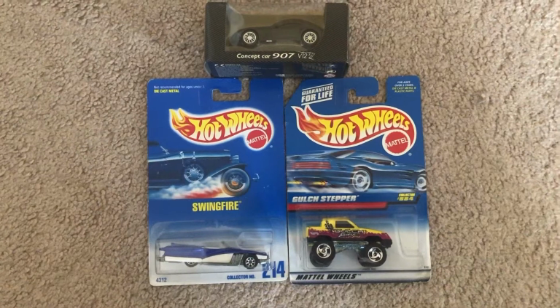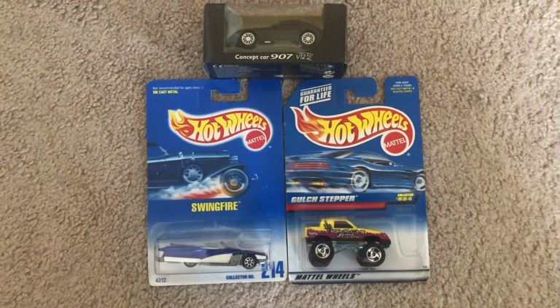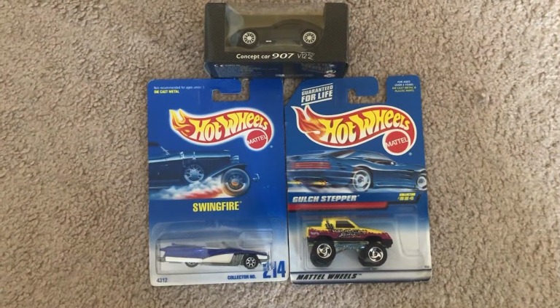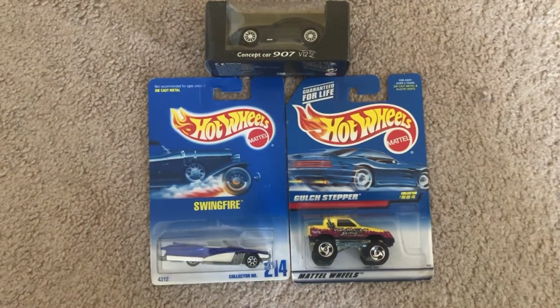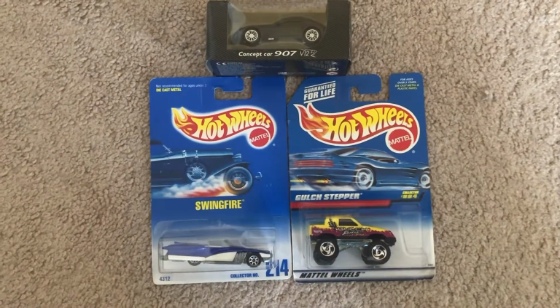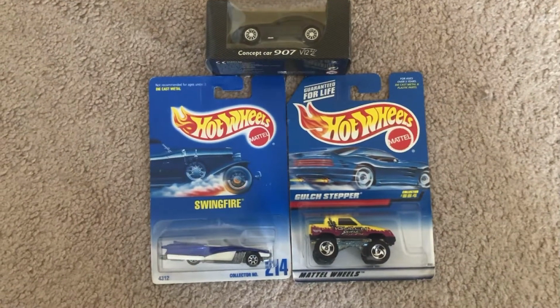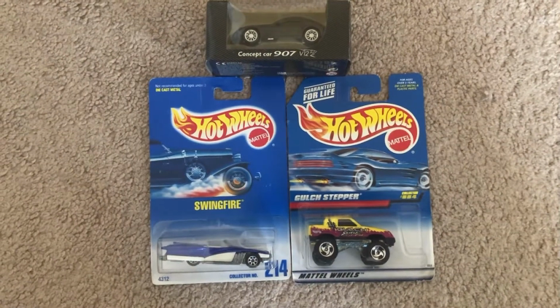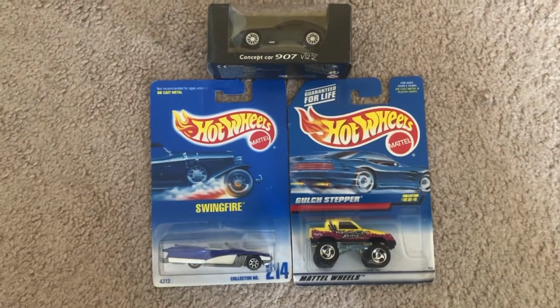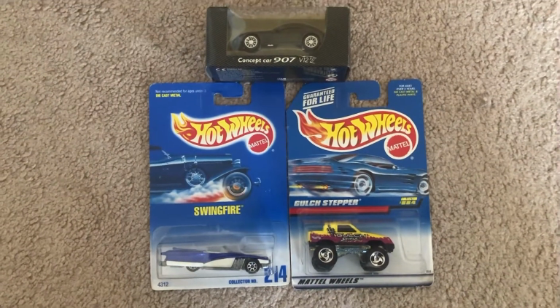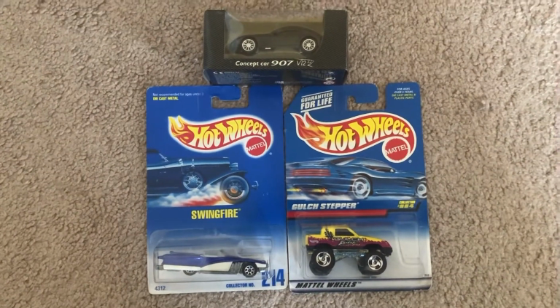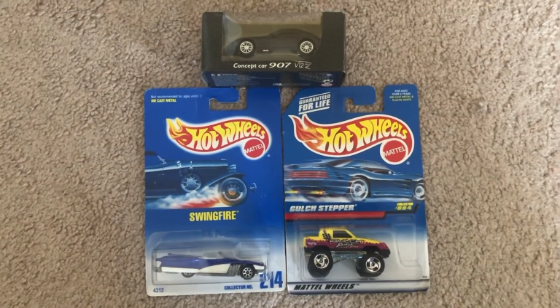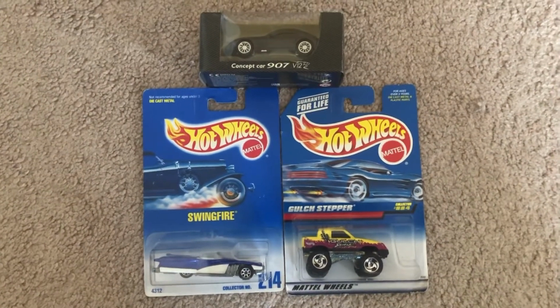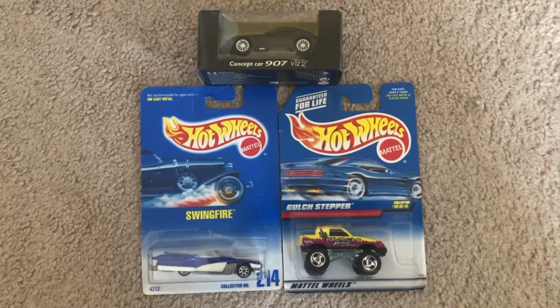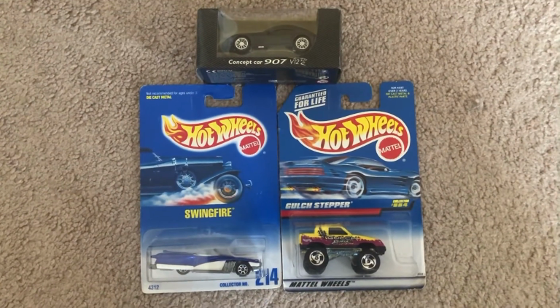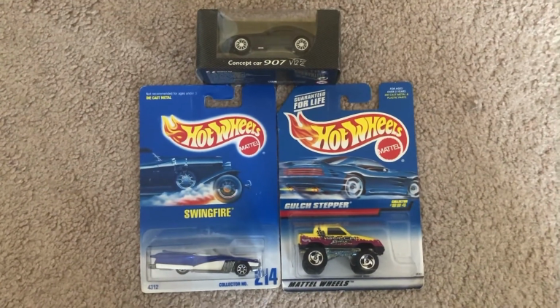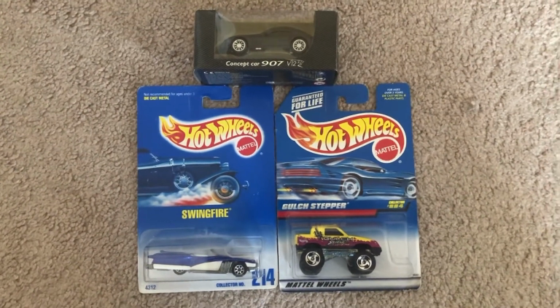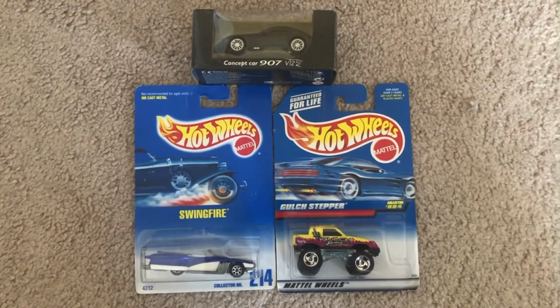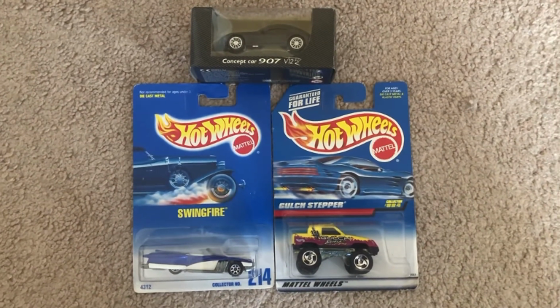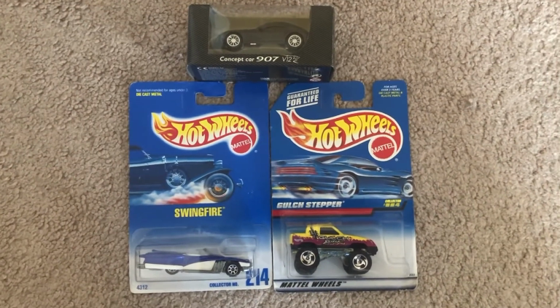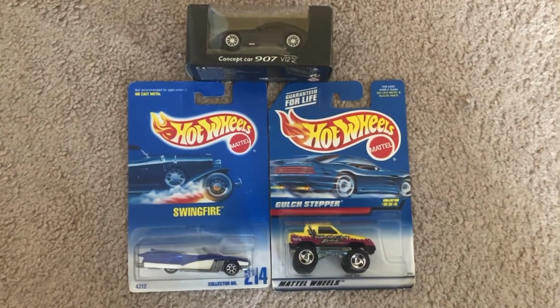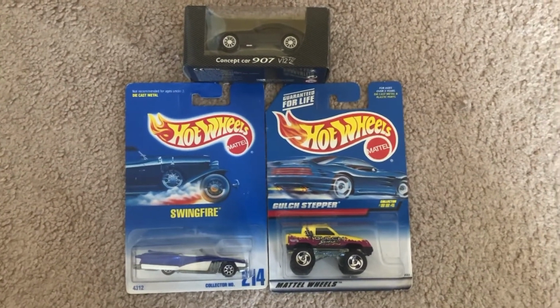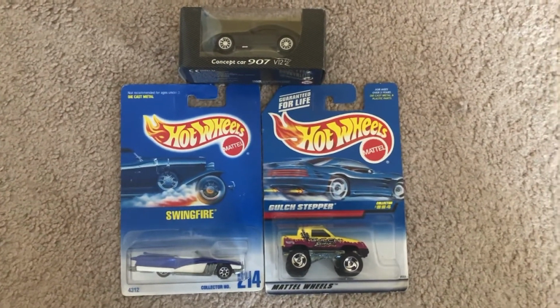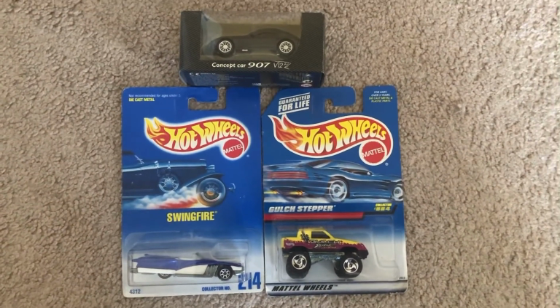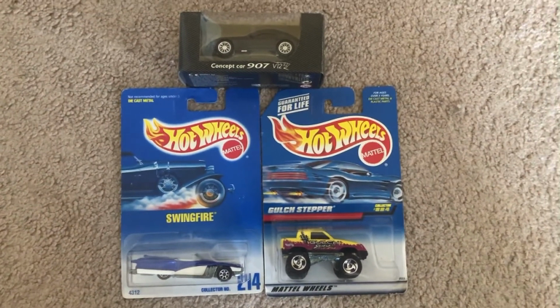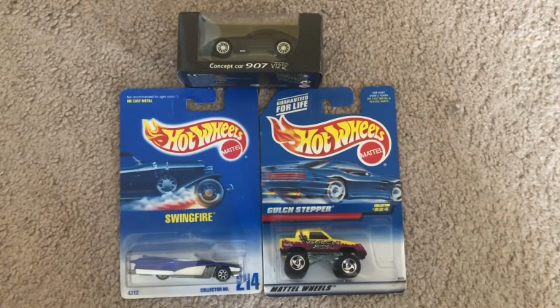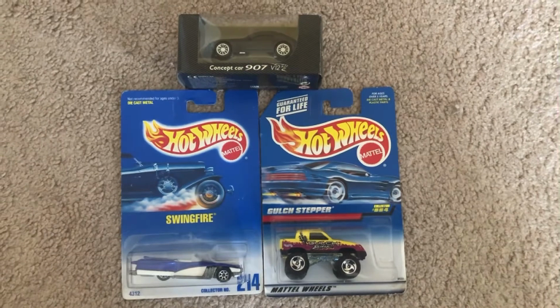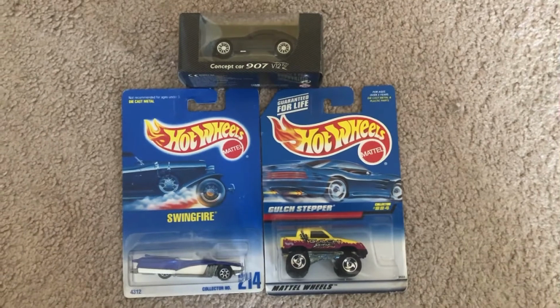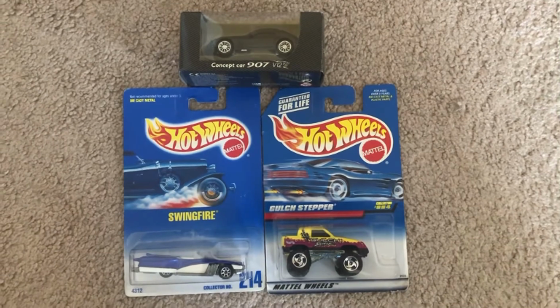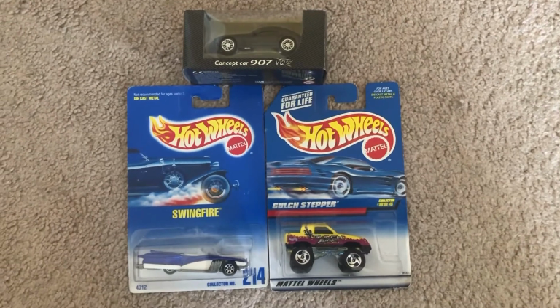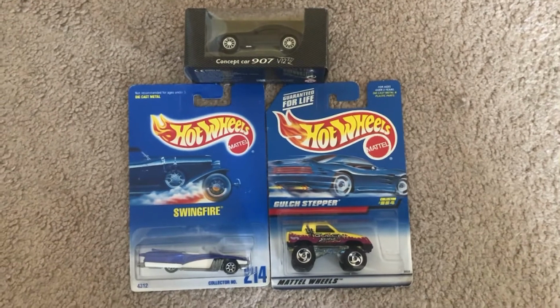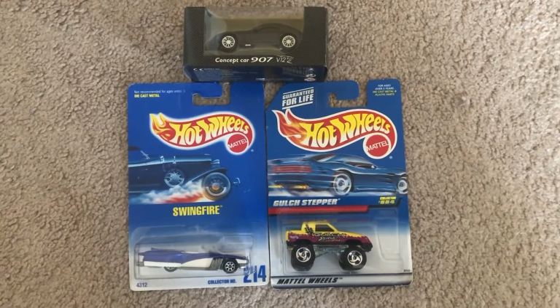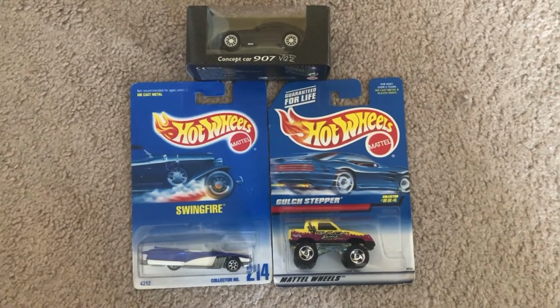Hey, what's up, DieCast fans? Jaloc20 Studios here today bringing another quick review on these models that I've acquired from eBay.